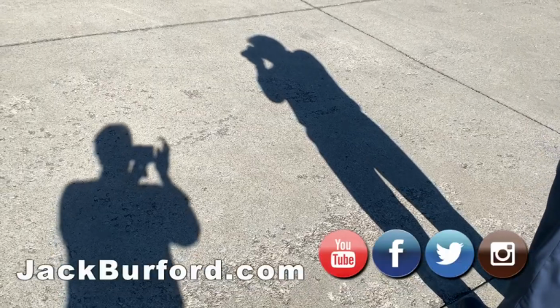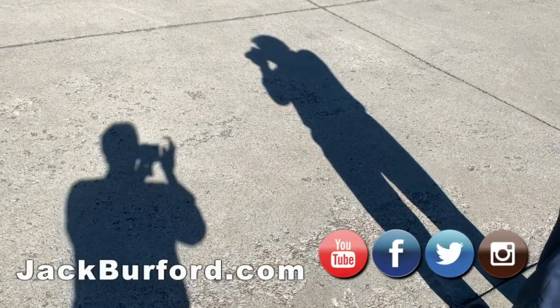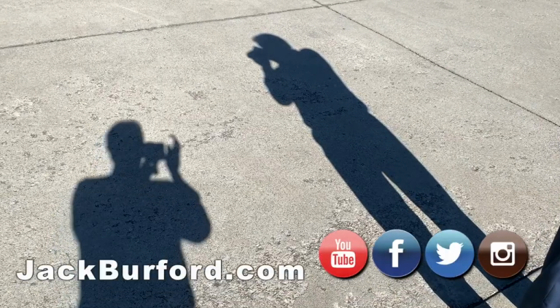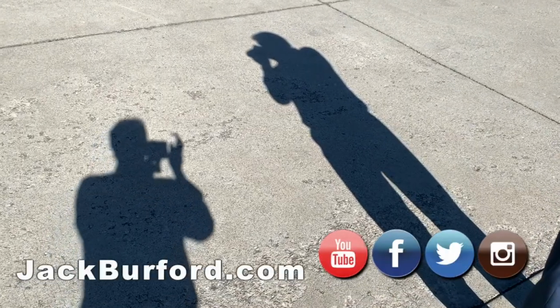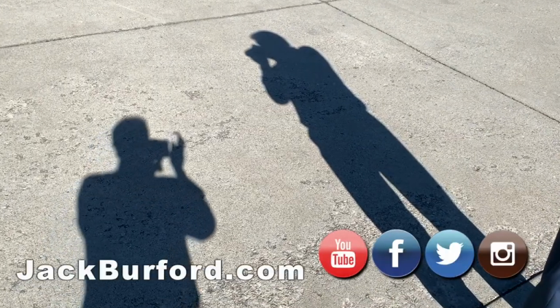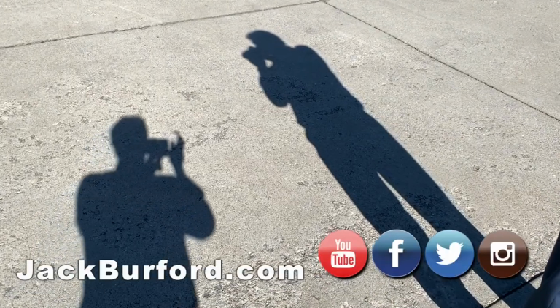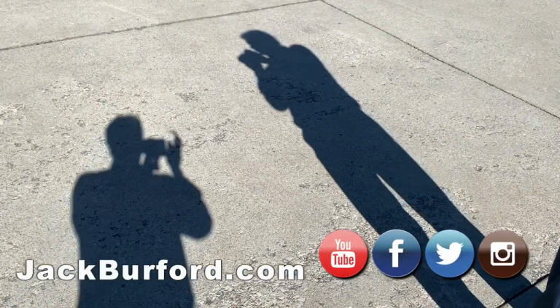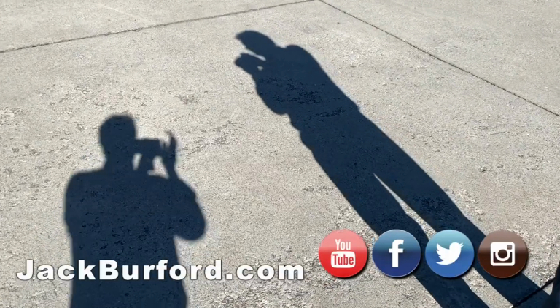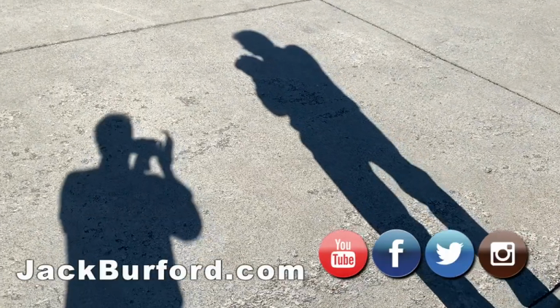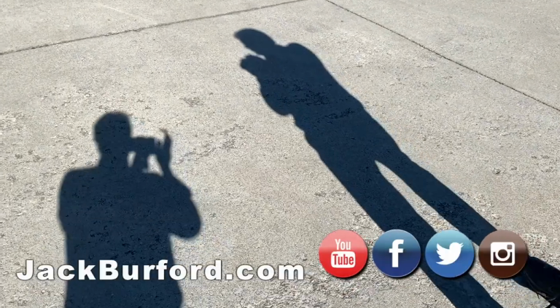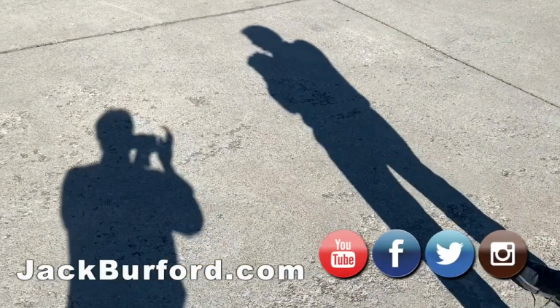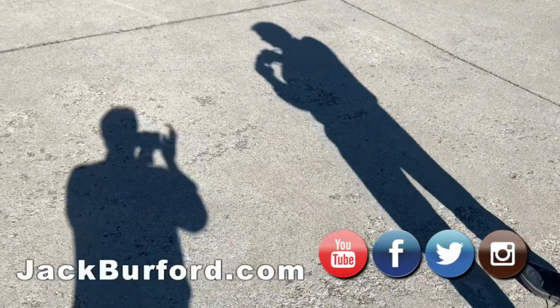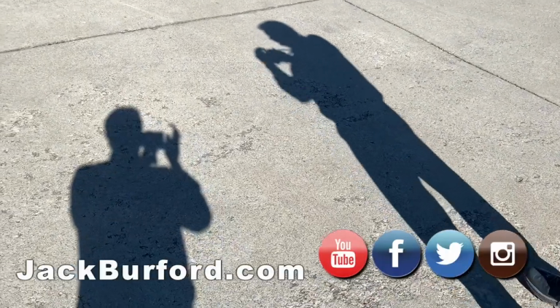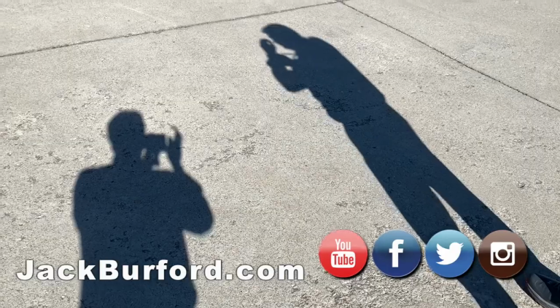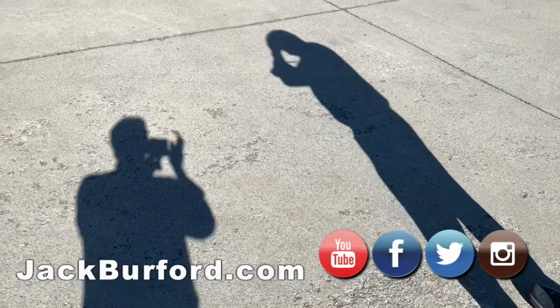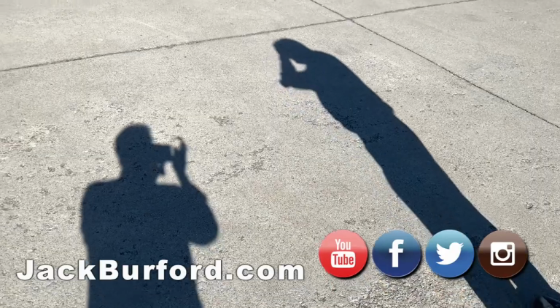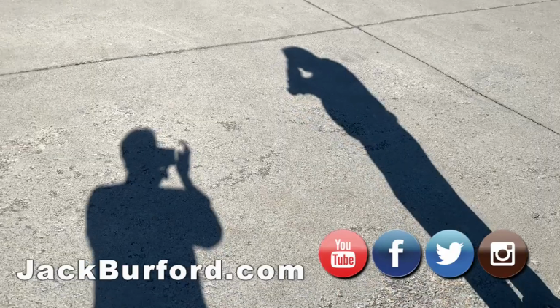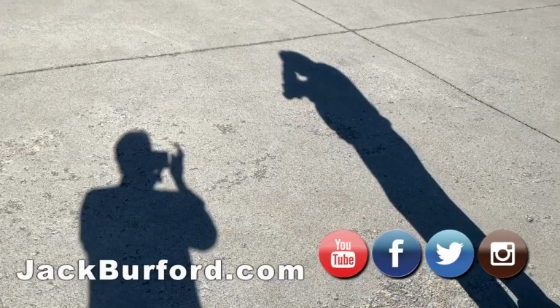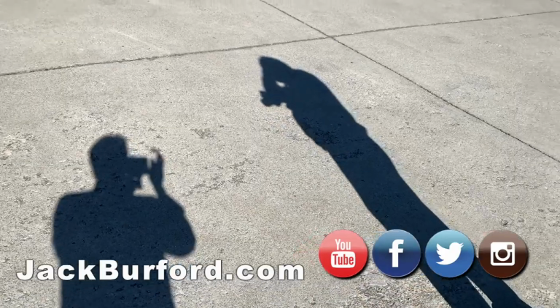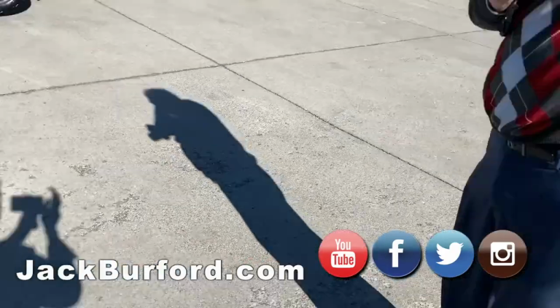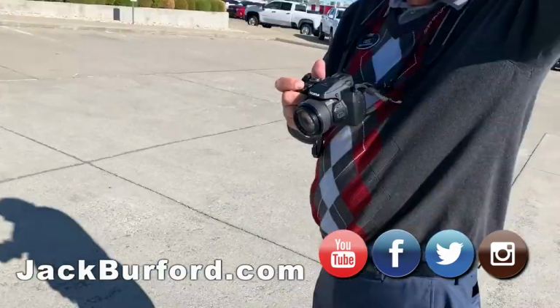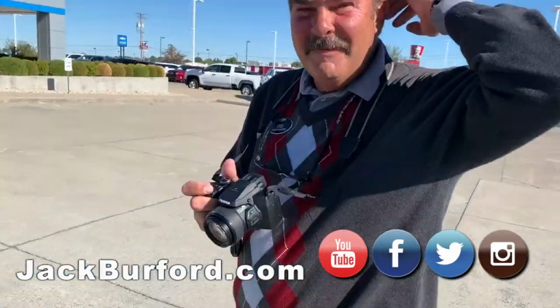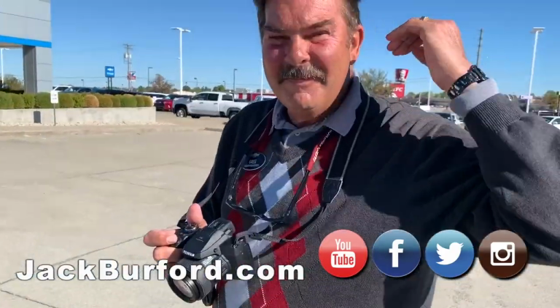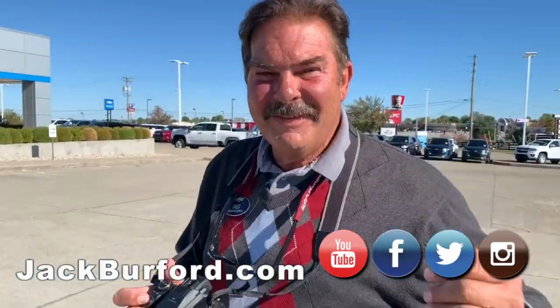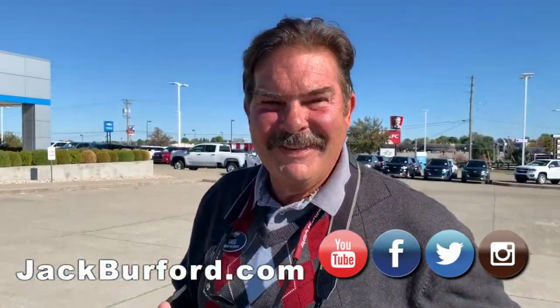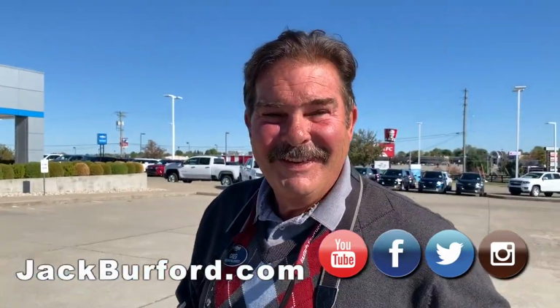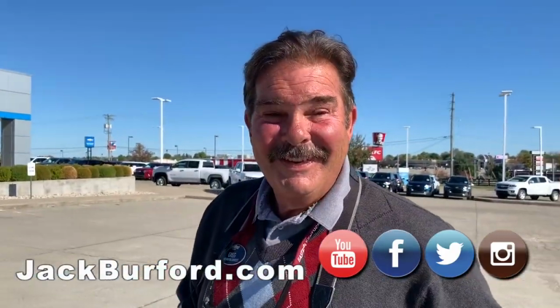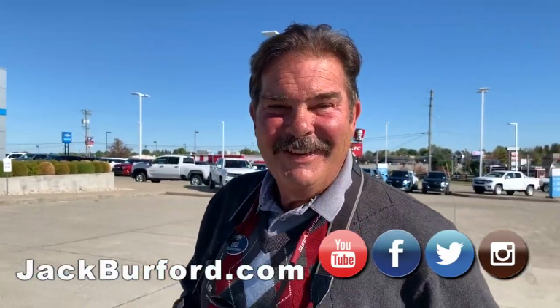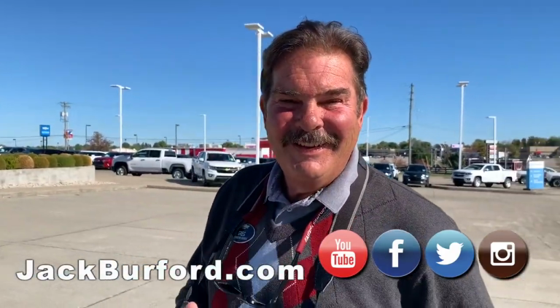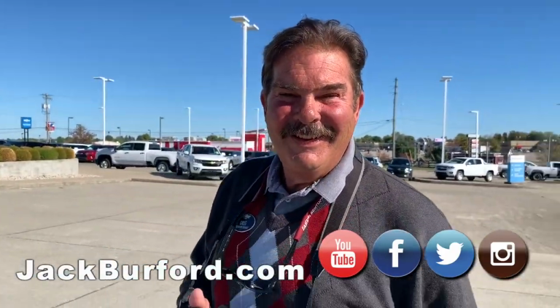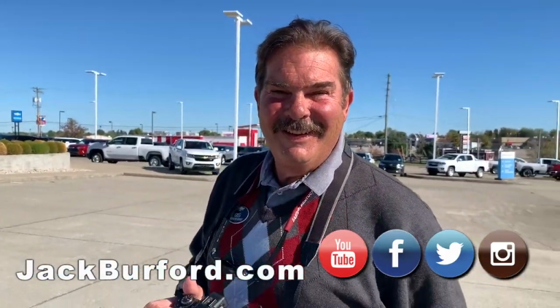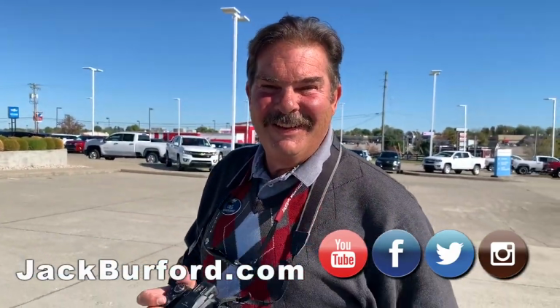Hey everybody, I'm with Greg Atwater, our Chief Photog here at Jack Burford Chevrolet. Greg, are we going to talk about this truck?